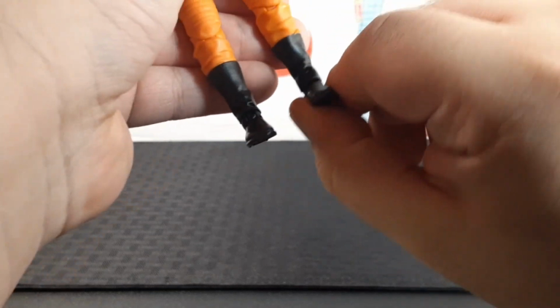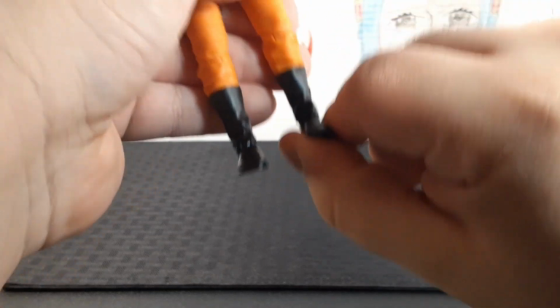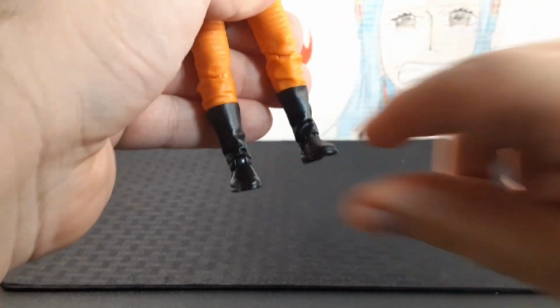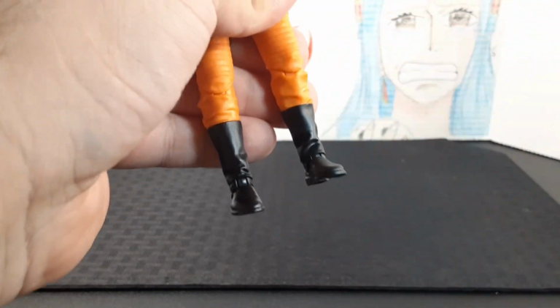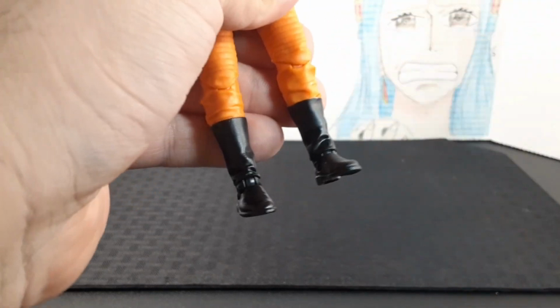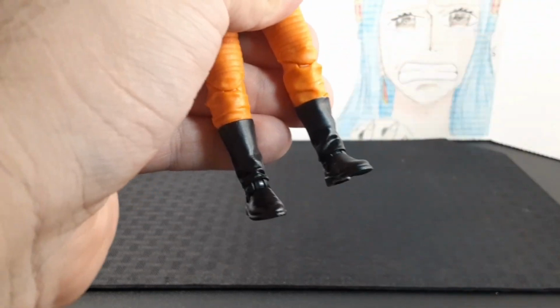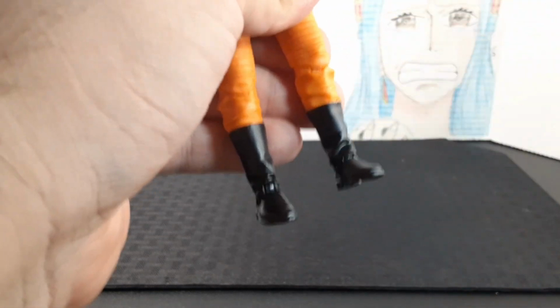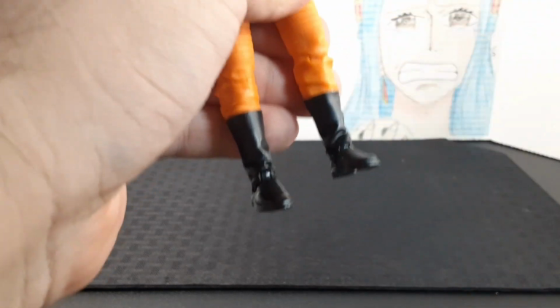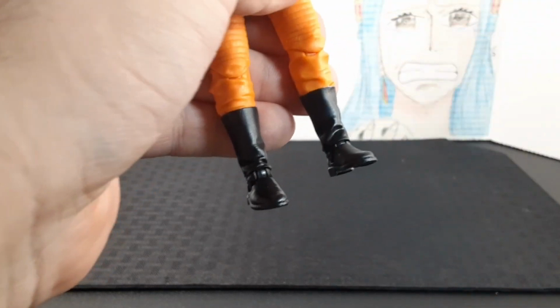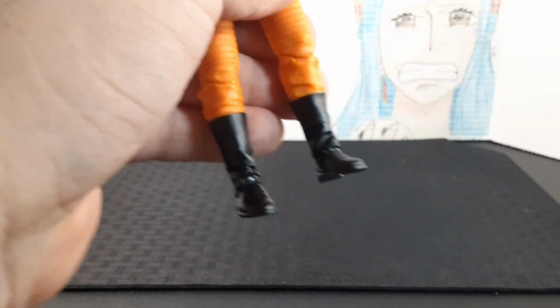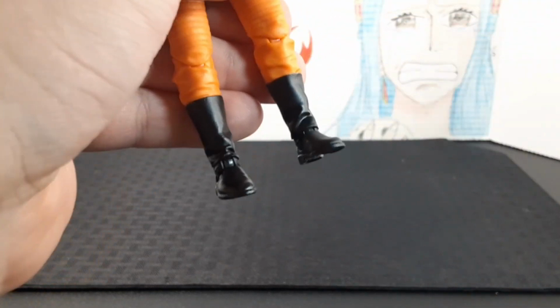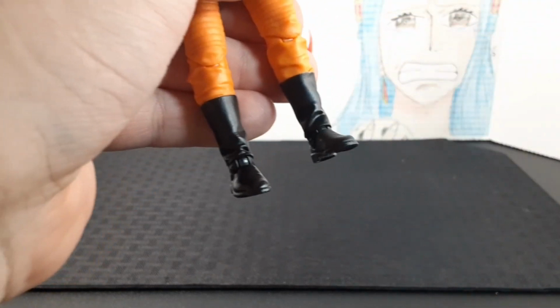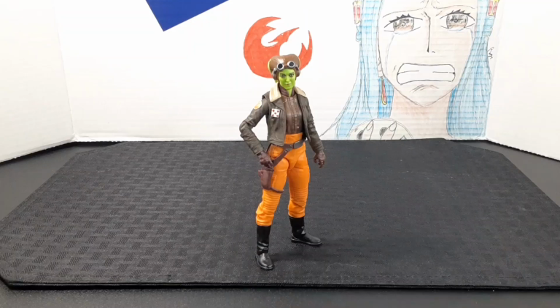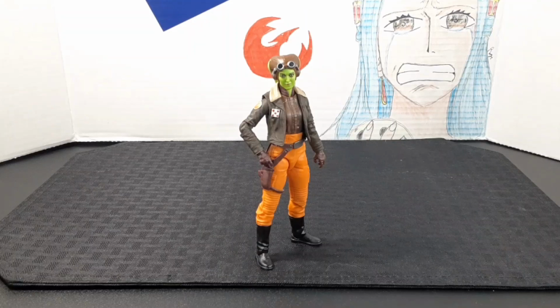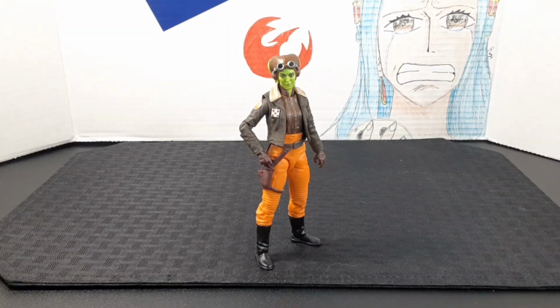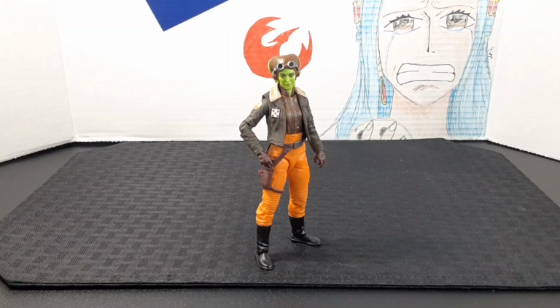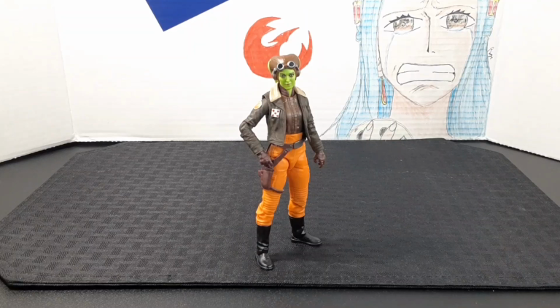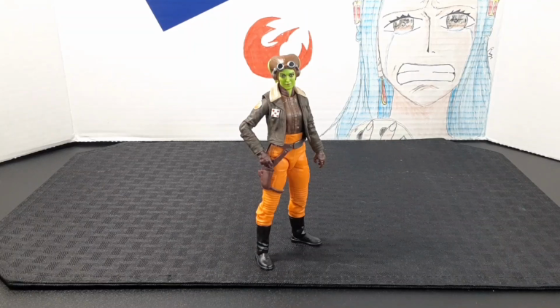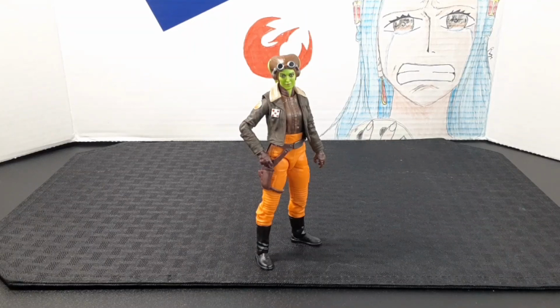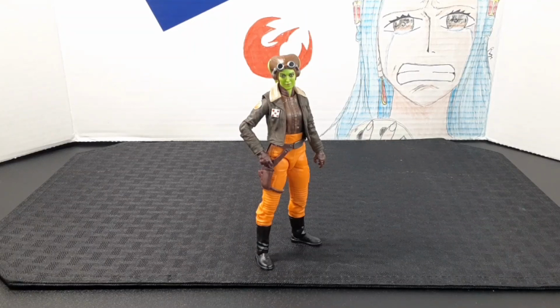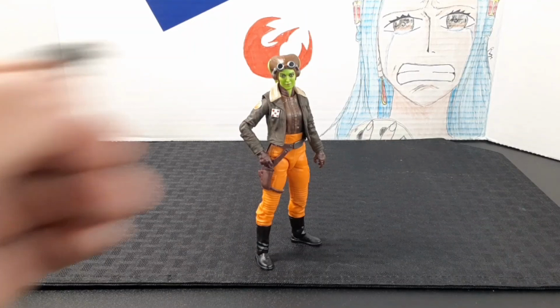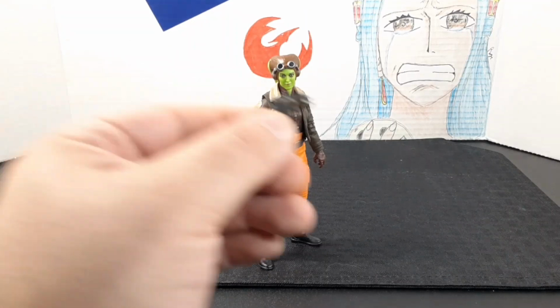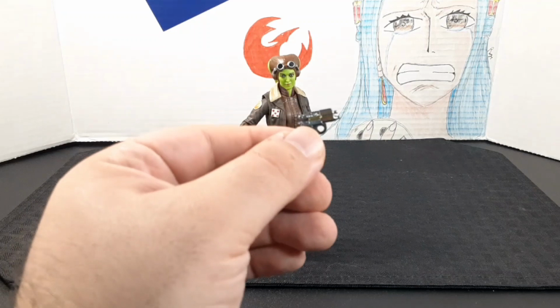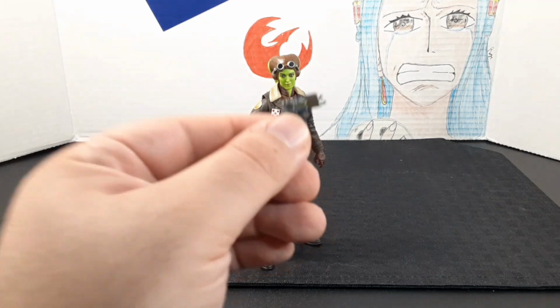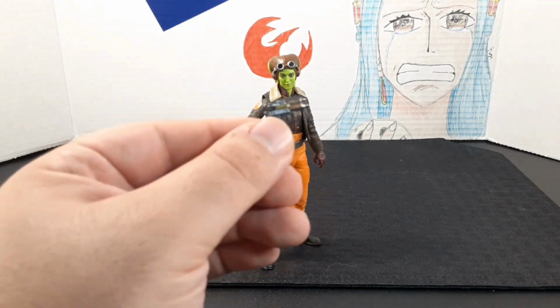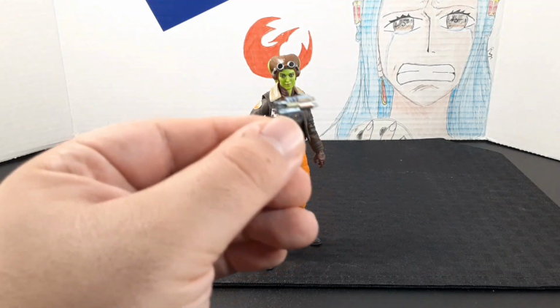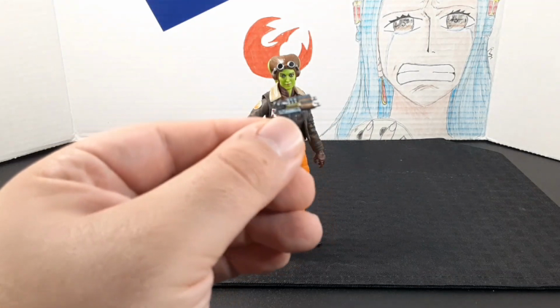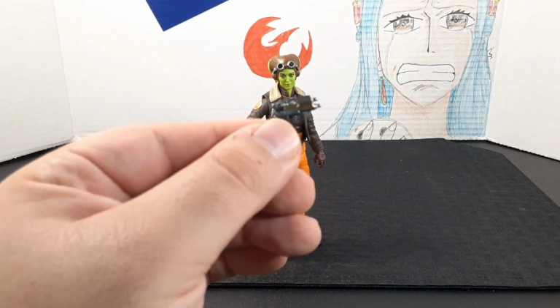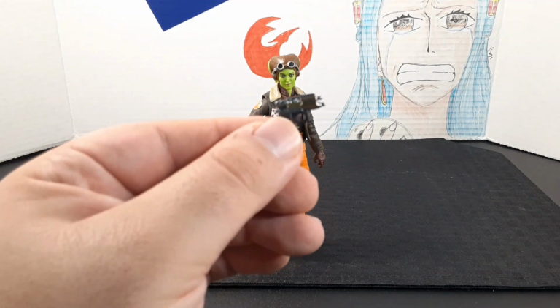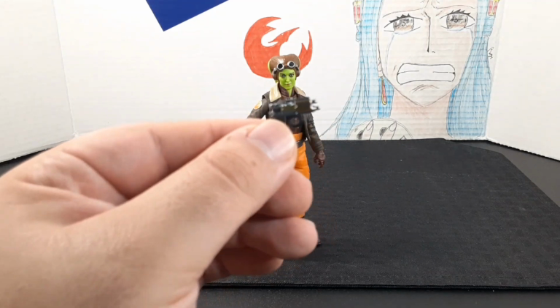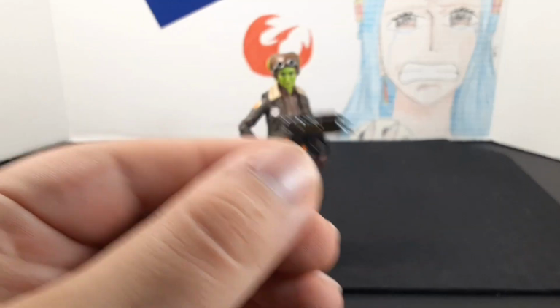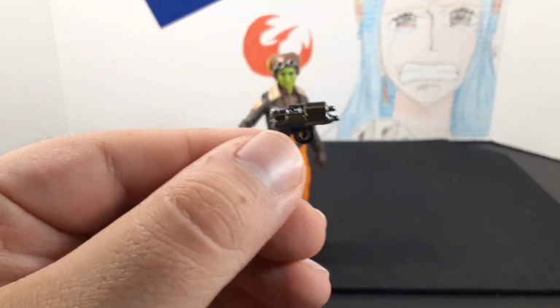Finally, looking at the boots — she has black boots. The feet point down and all the way up, and she does have rocker ankles, which allows for some cool action poses.